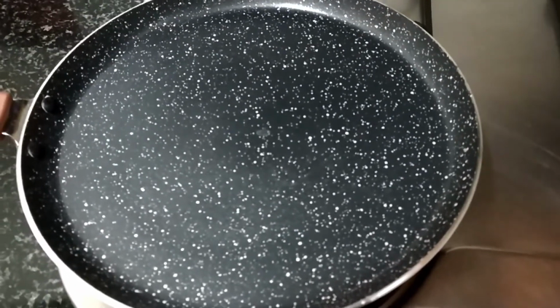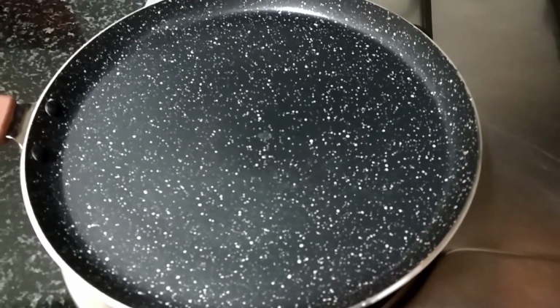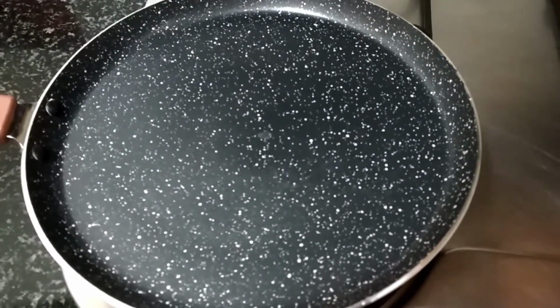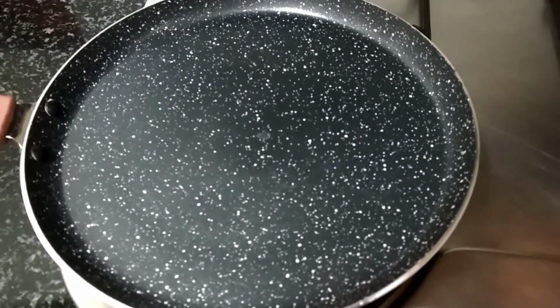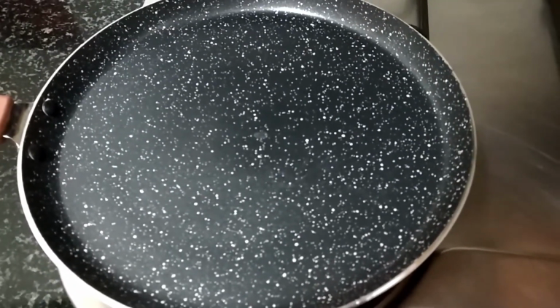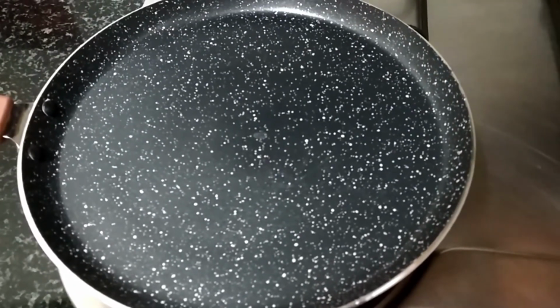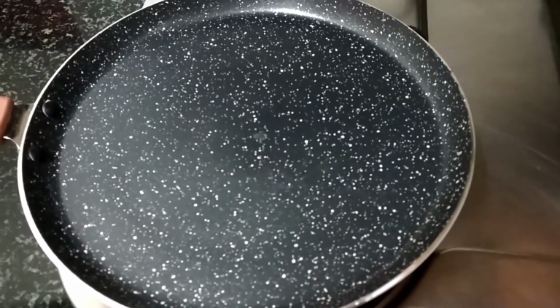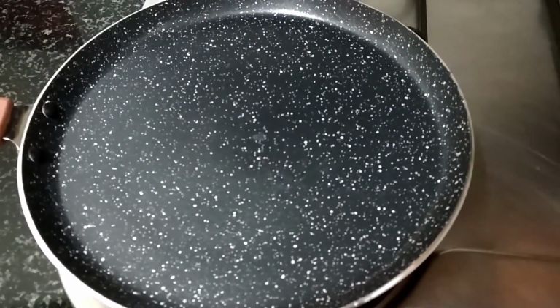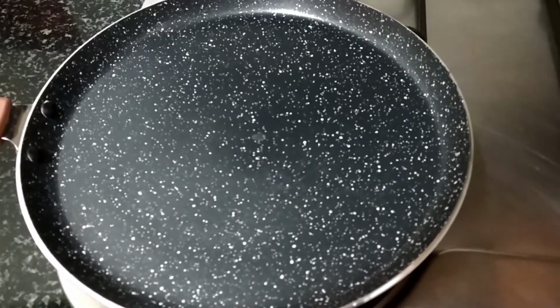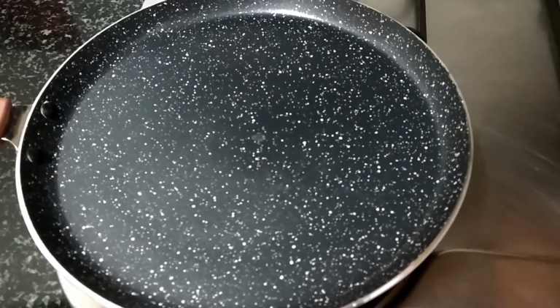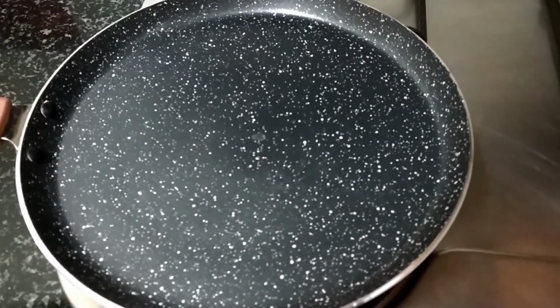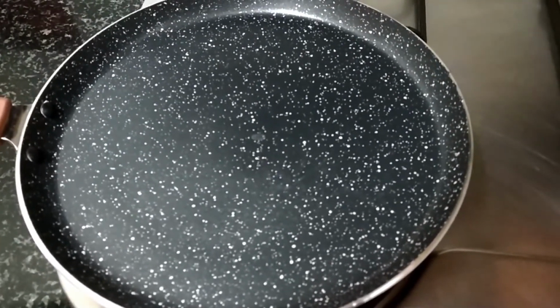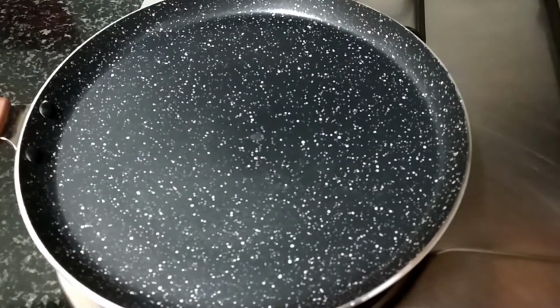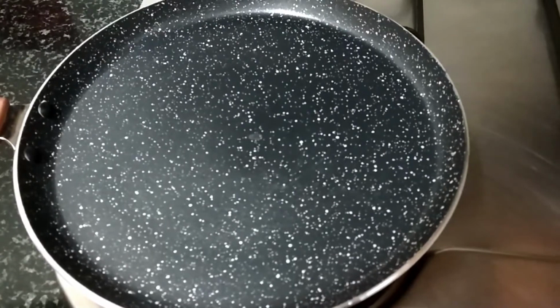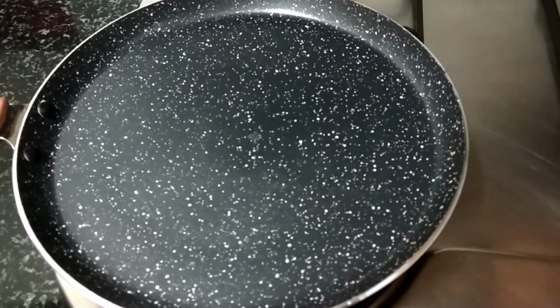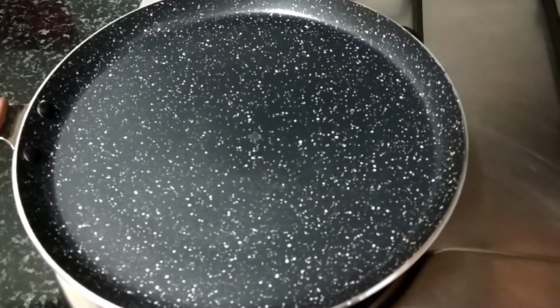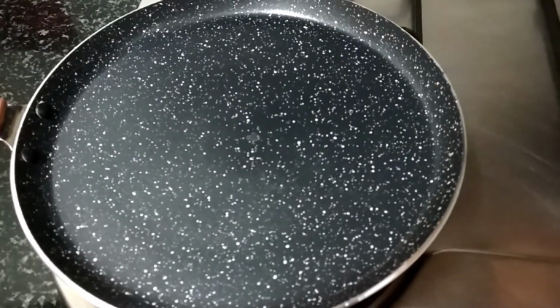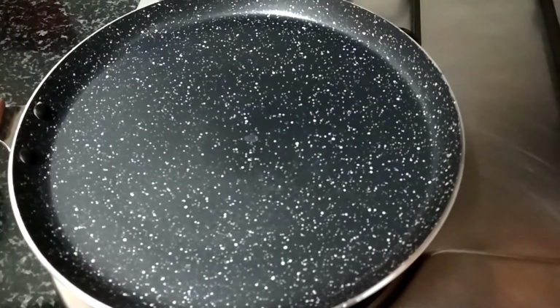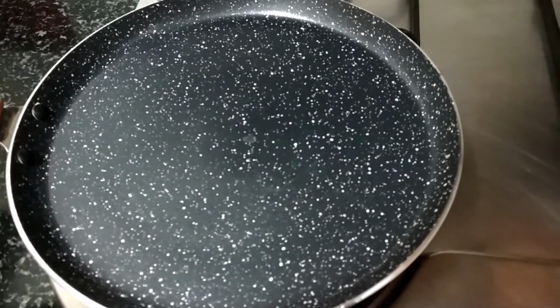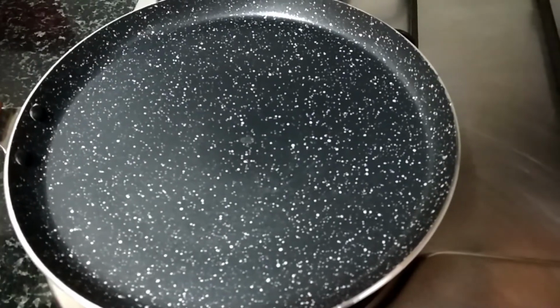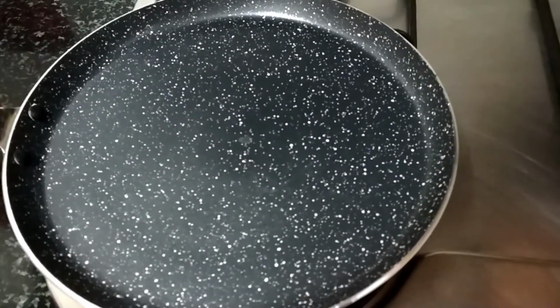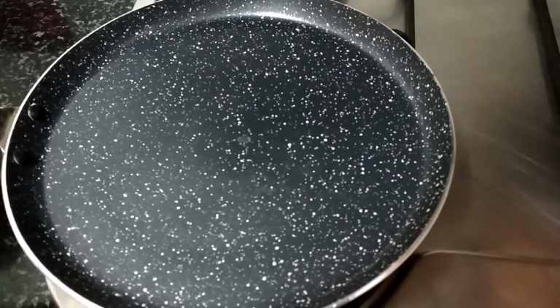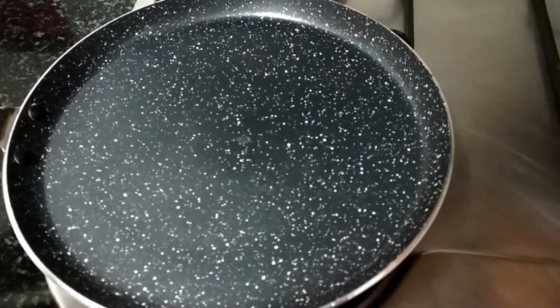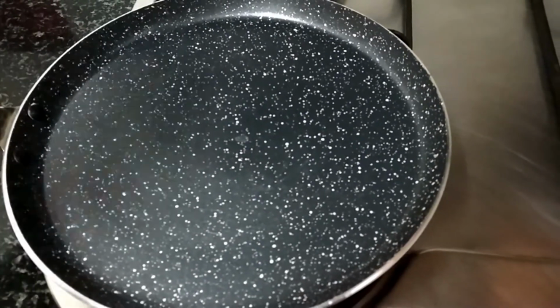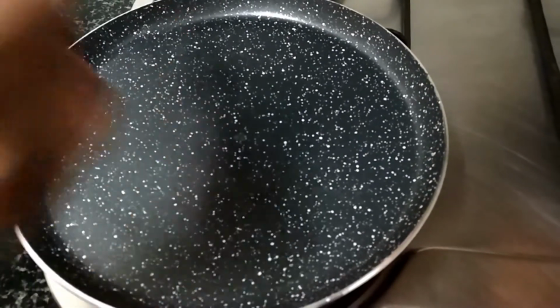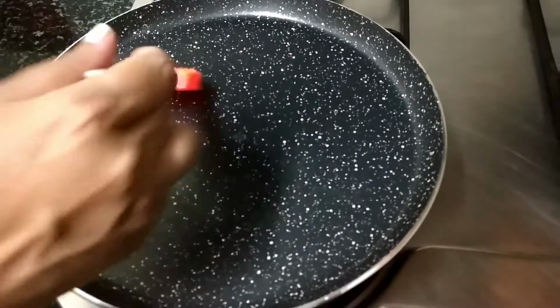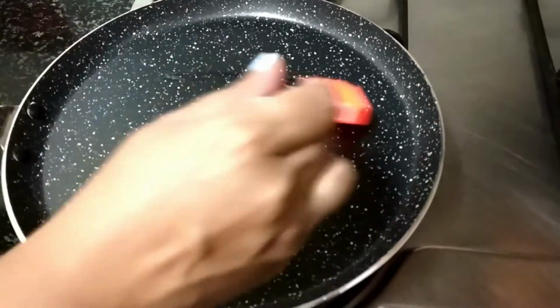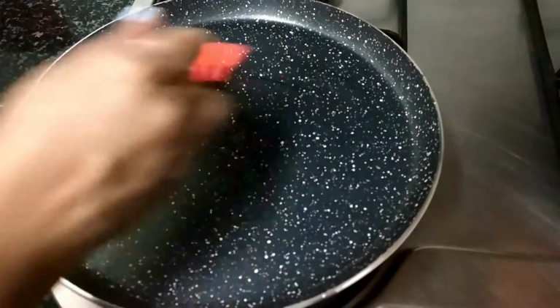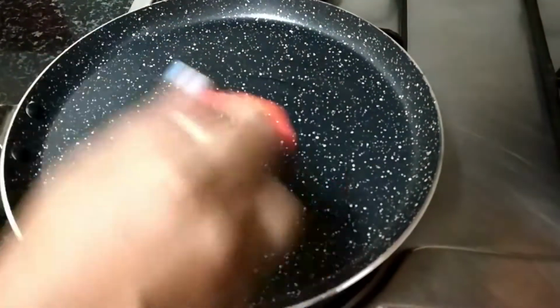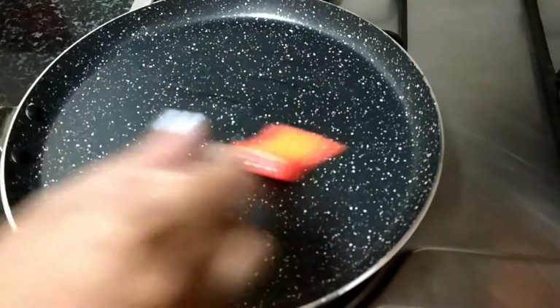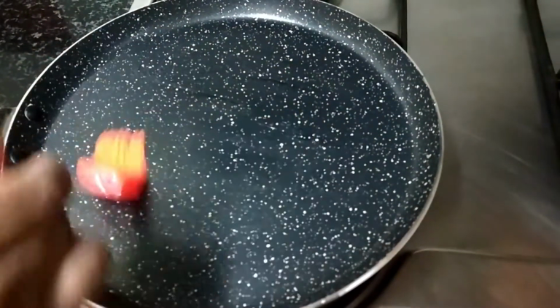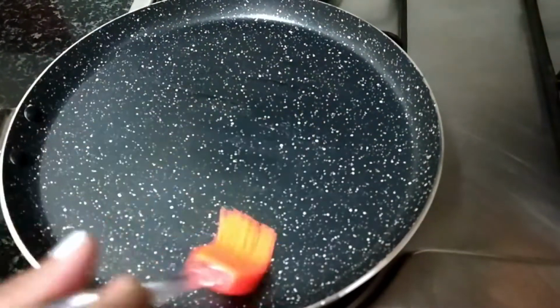Now we will put a non-stick pan here. We will grease a little oil and spread the batter.